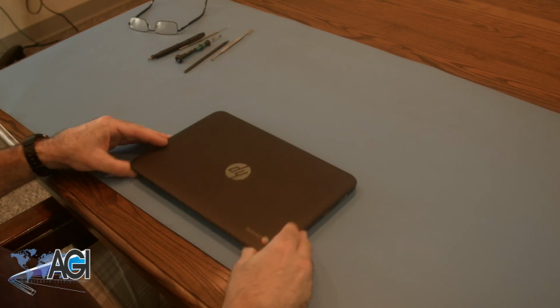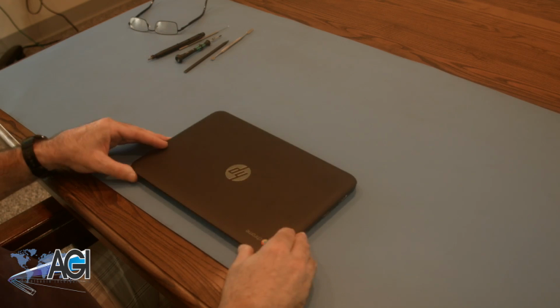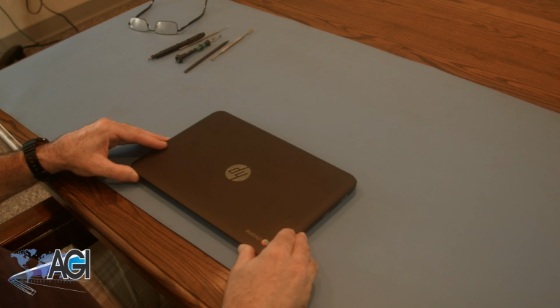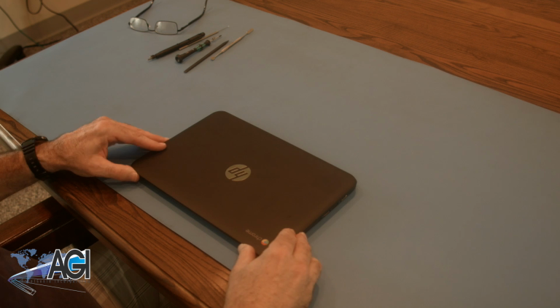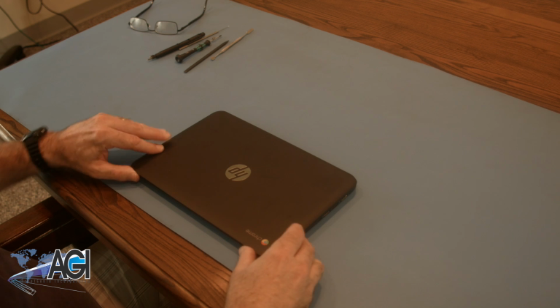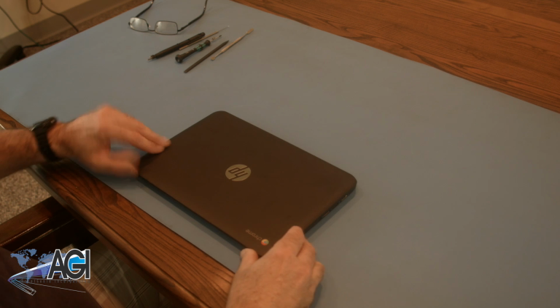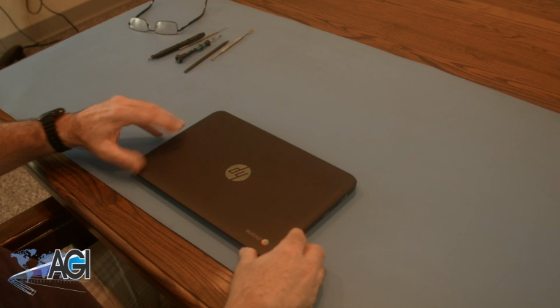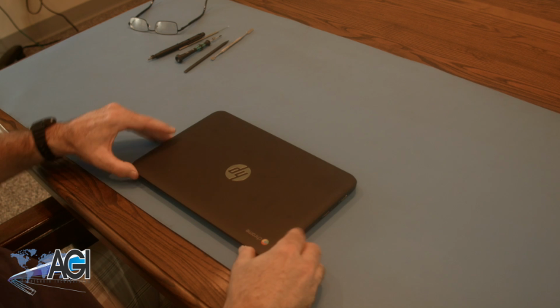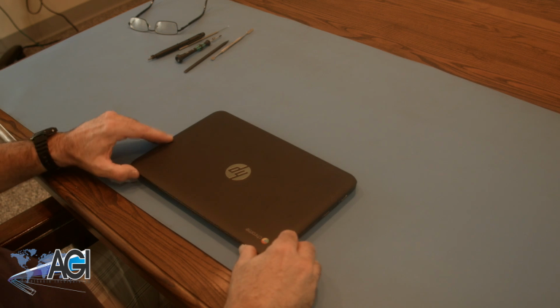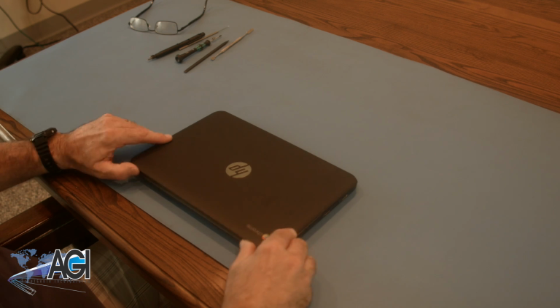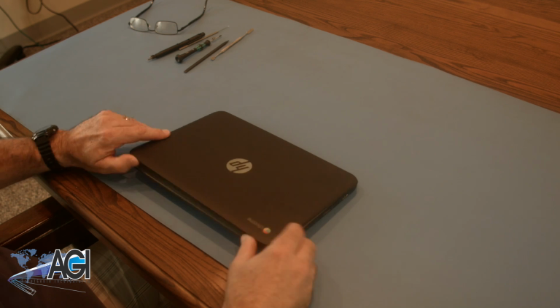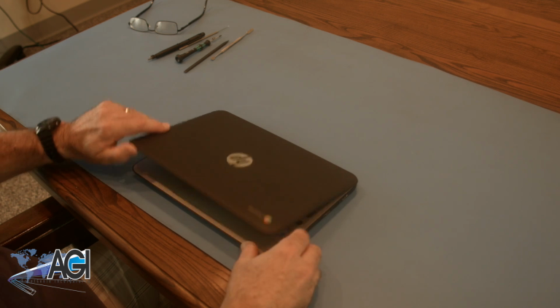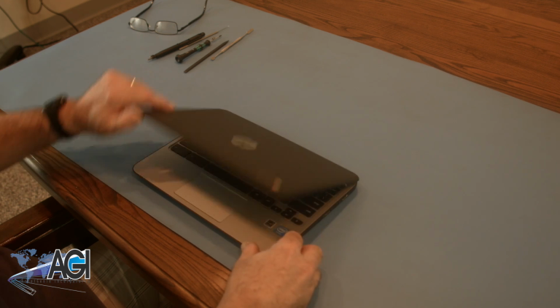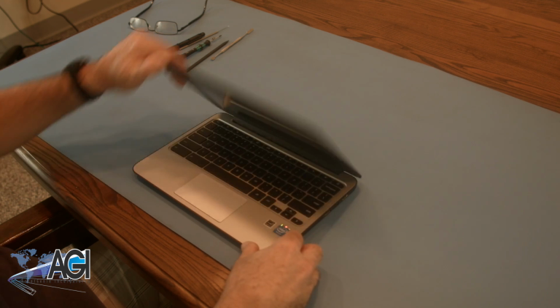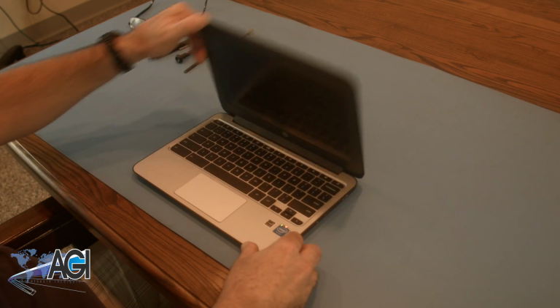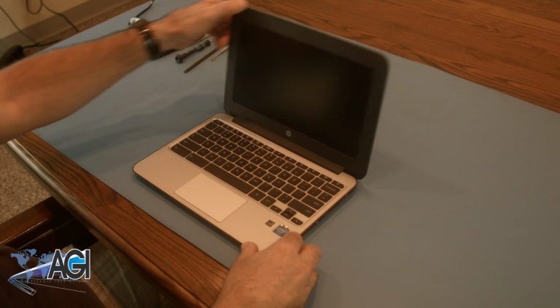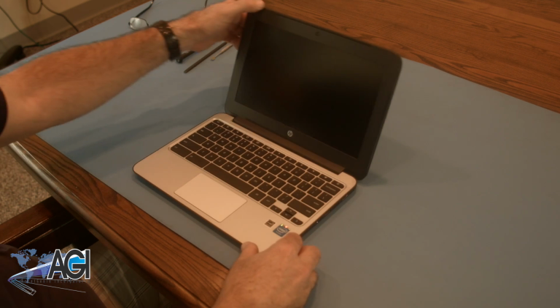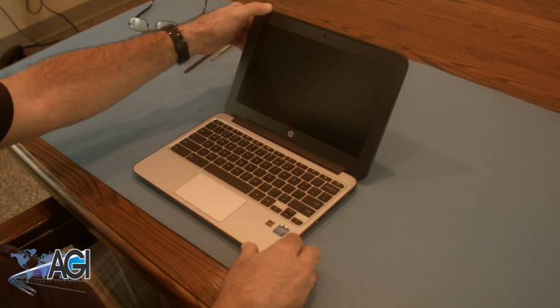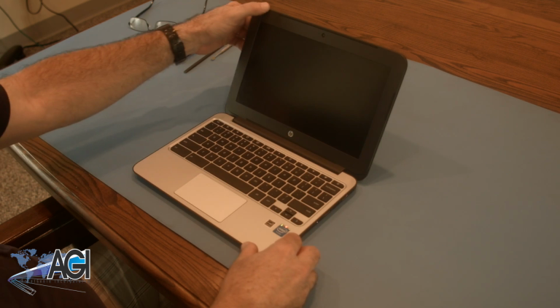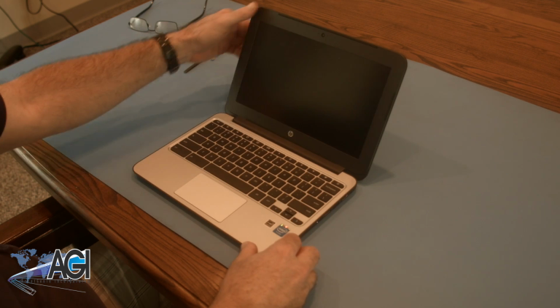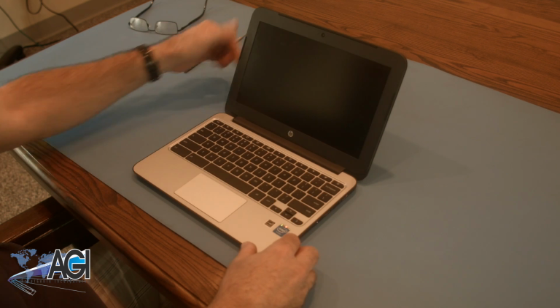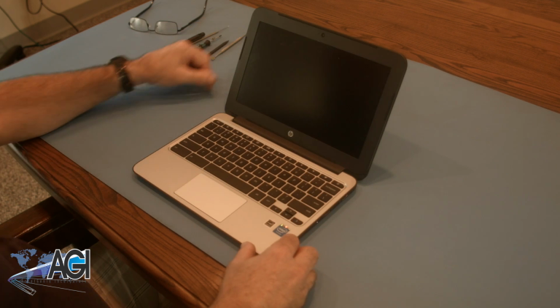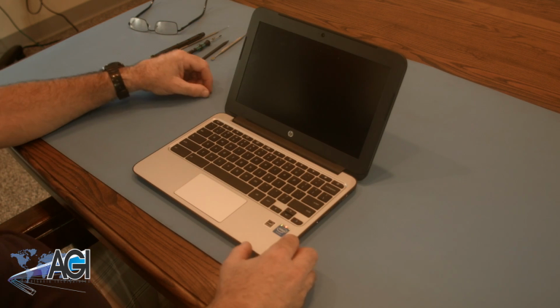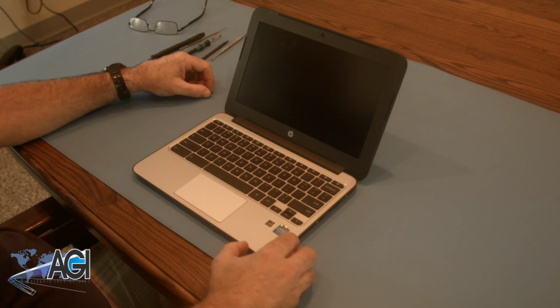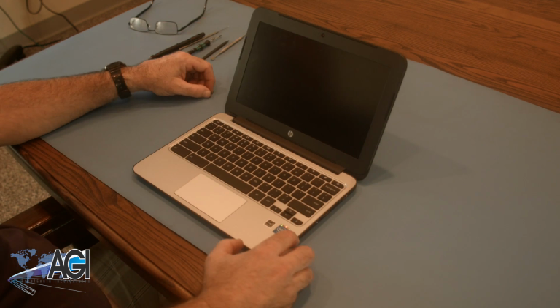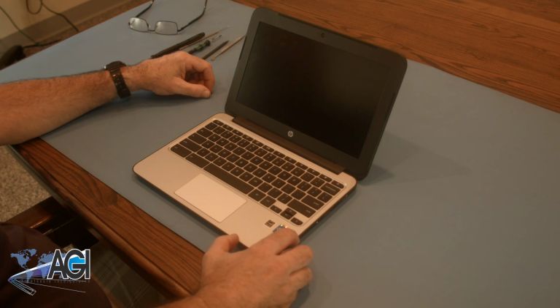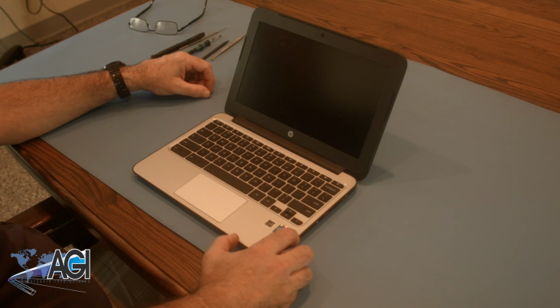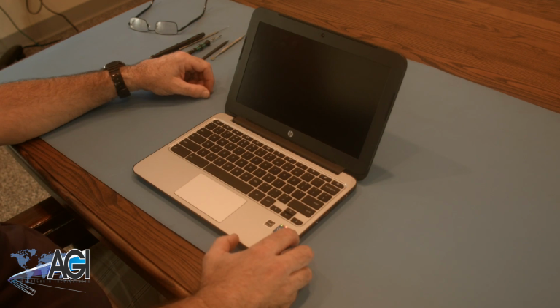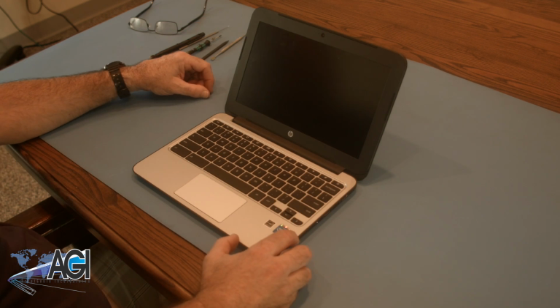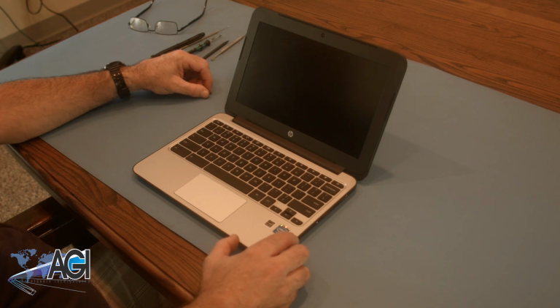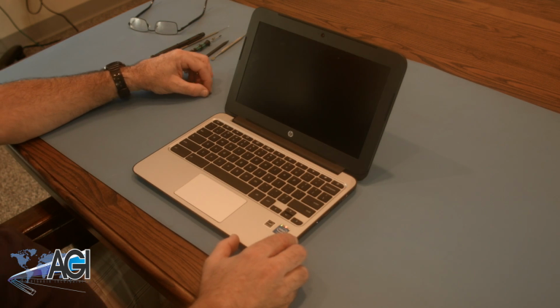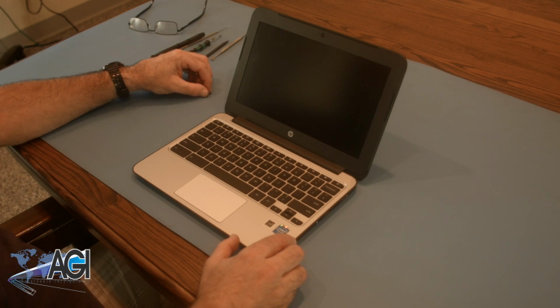You have now successfully replaced the motherboard in your HP Chromebook. Good job!